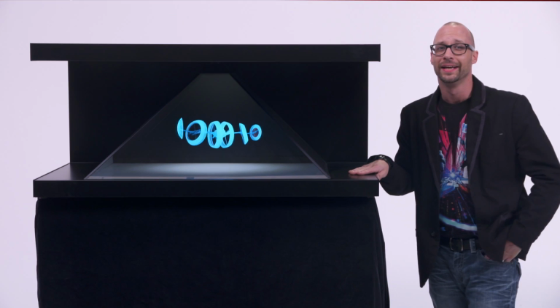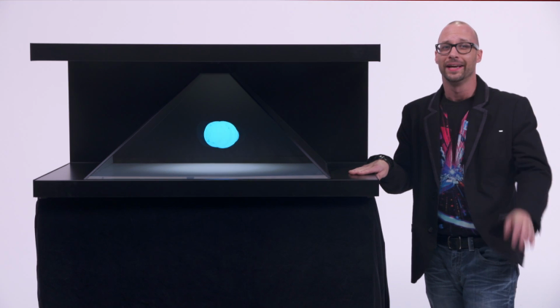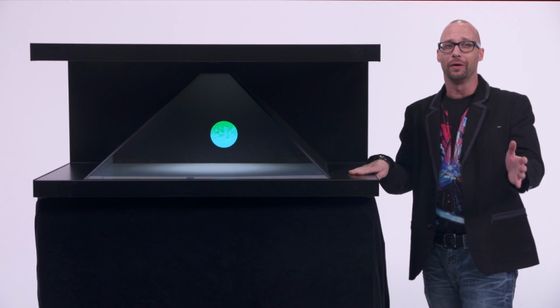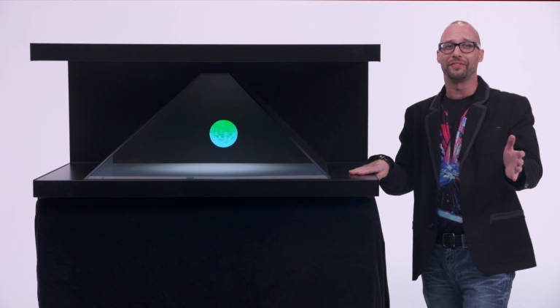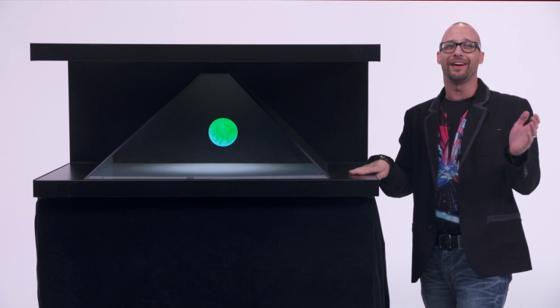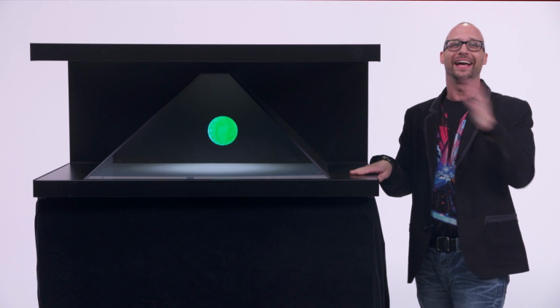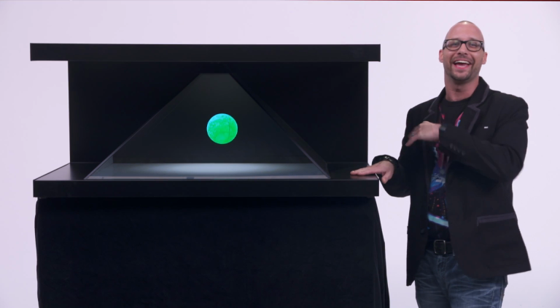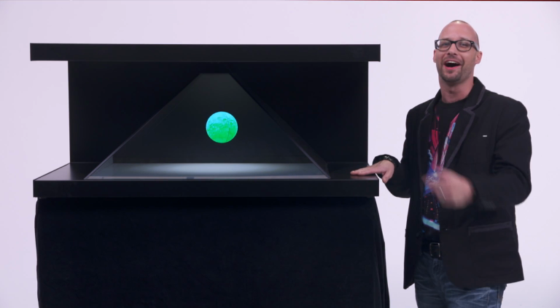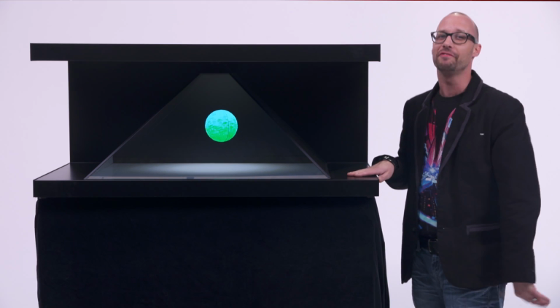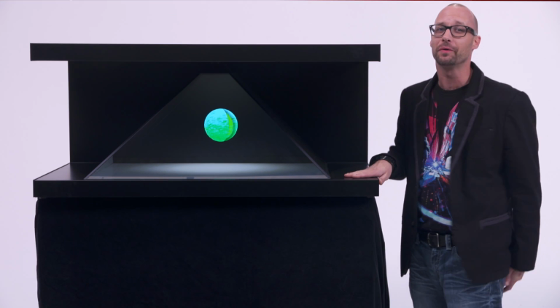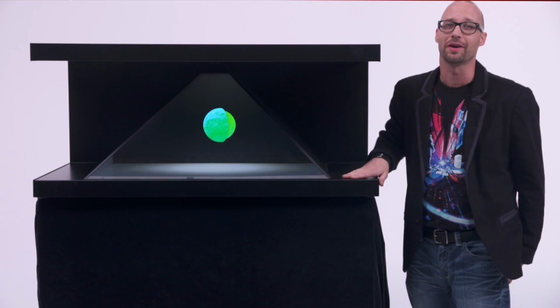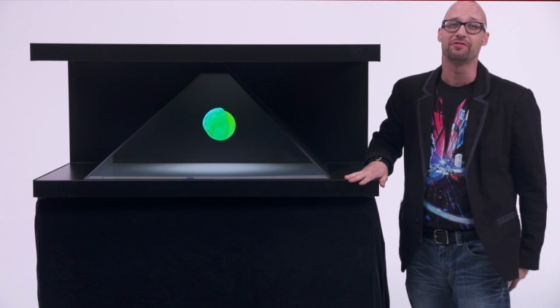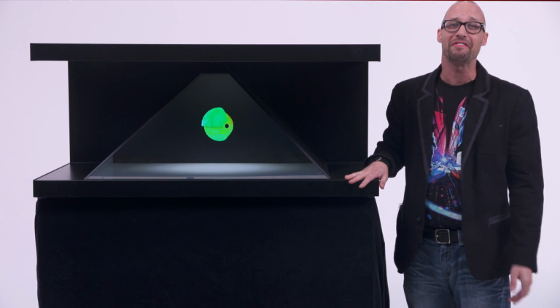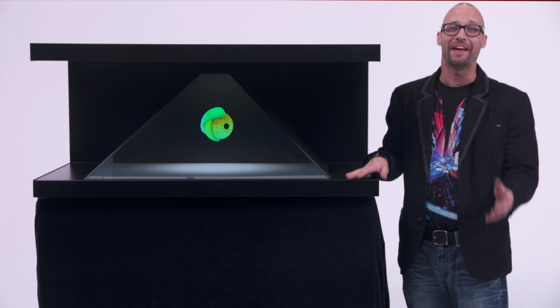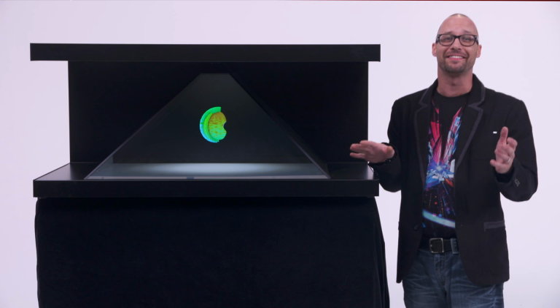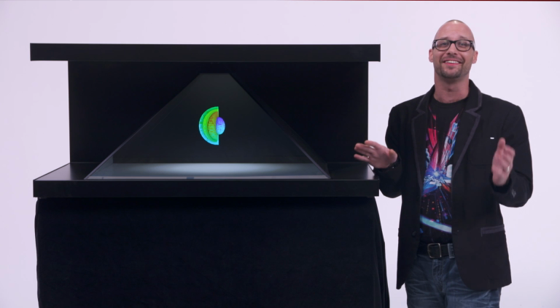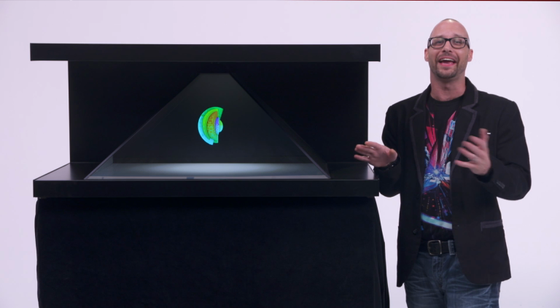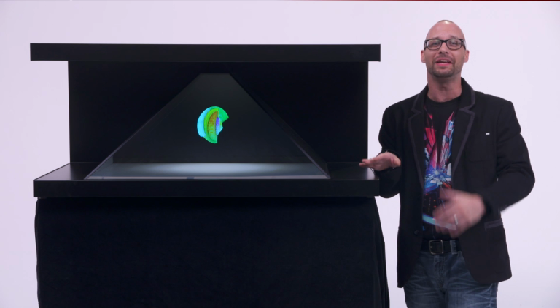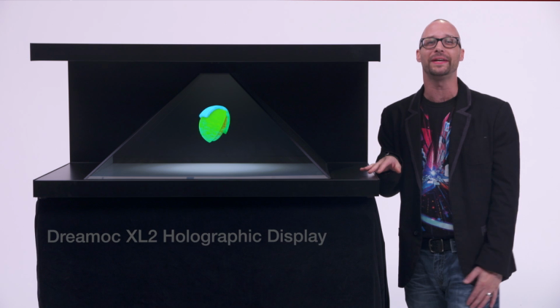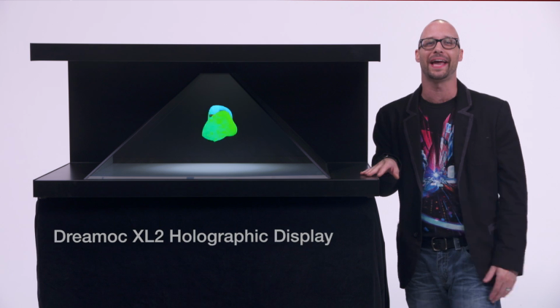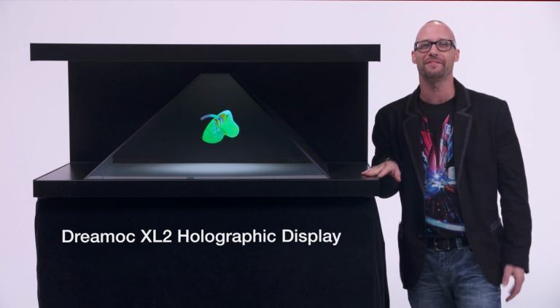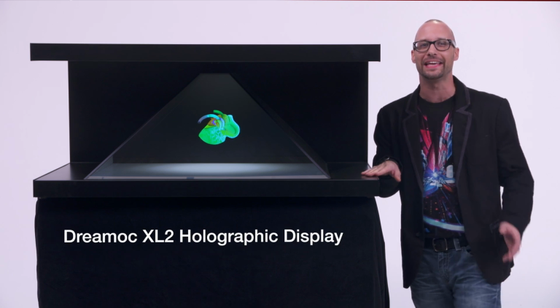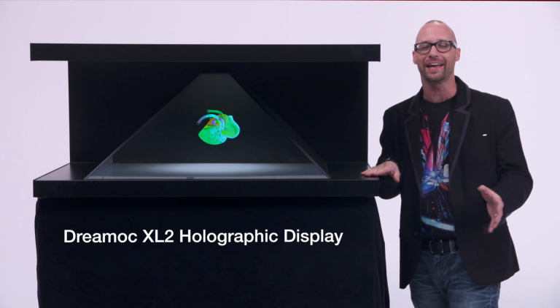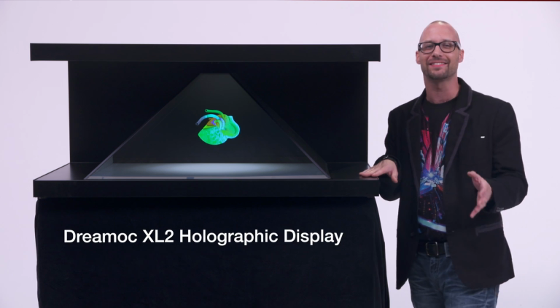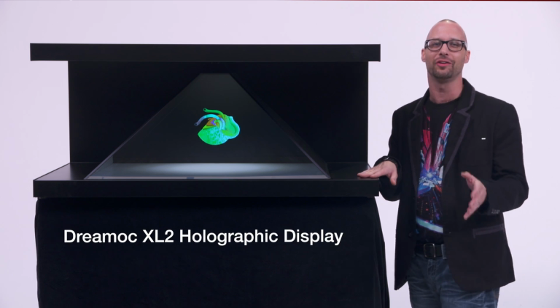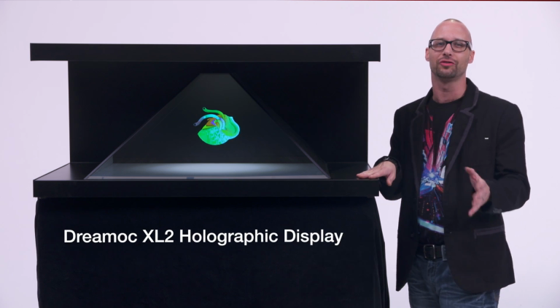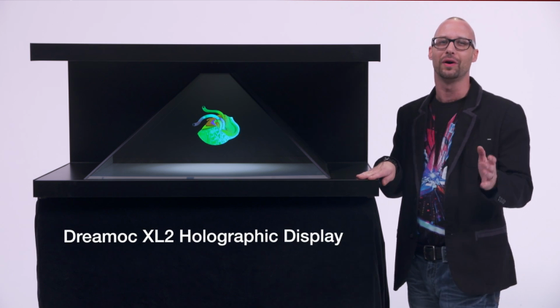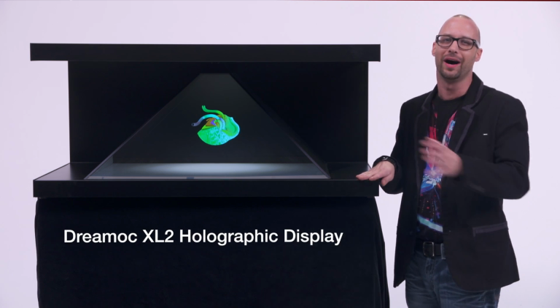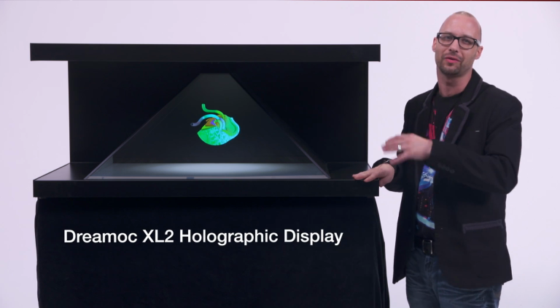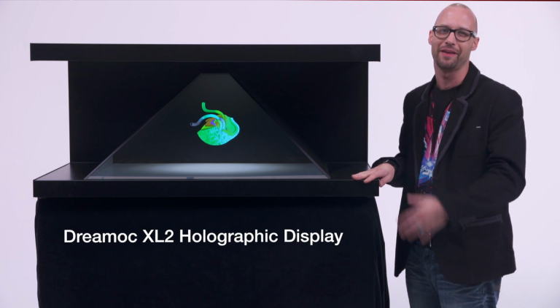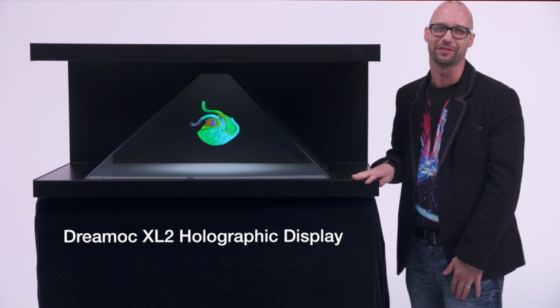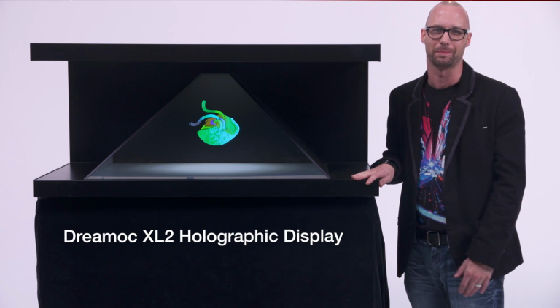Hello out there, hi gang, hi viewers, I'm Jeff, and today we have the XL2 Holographic Display.